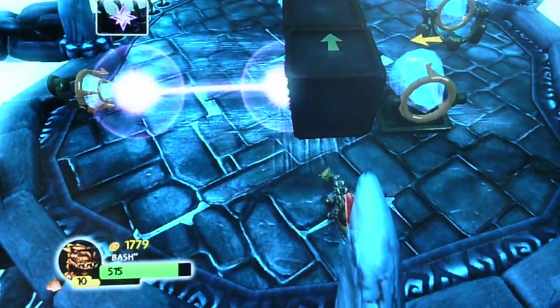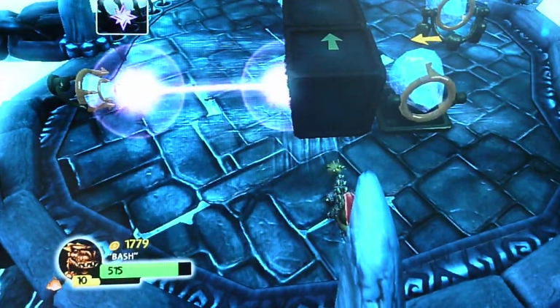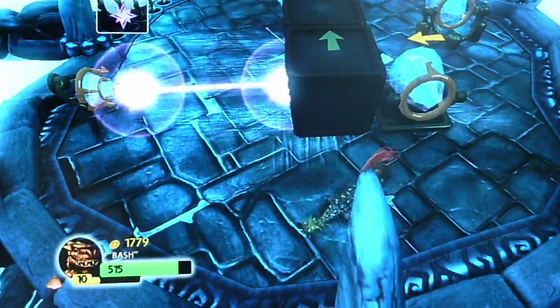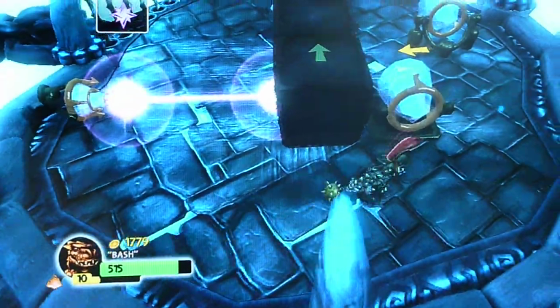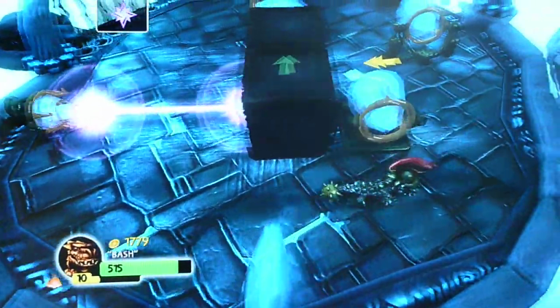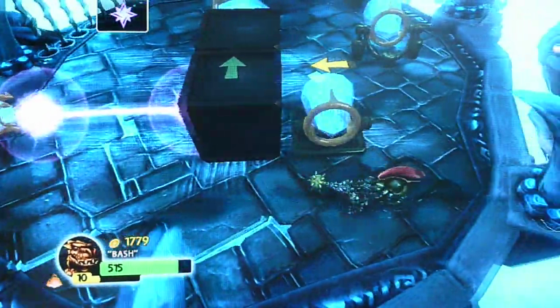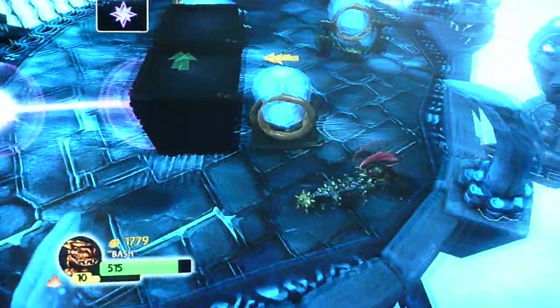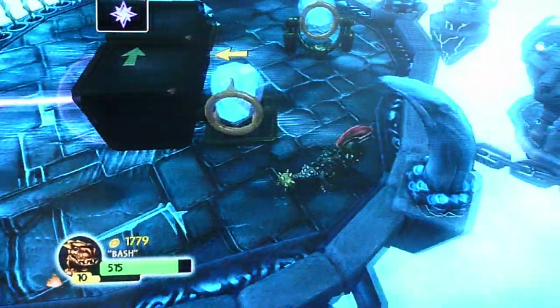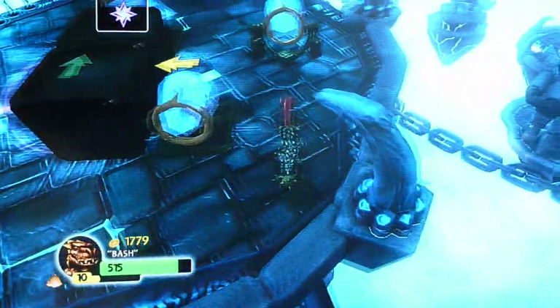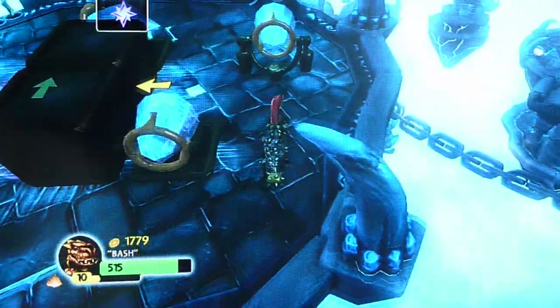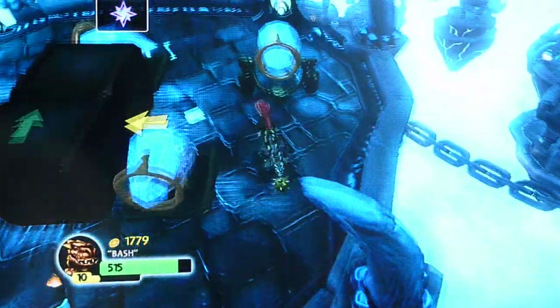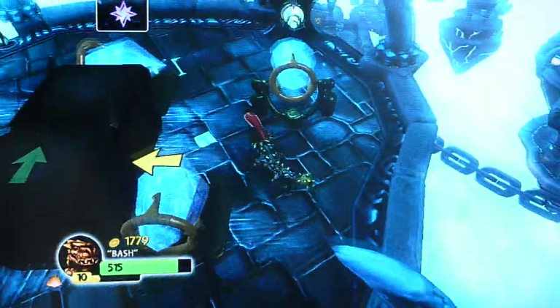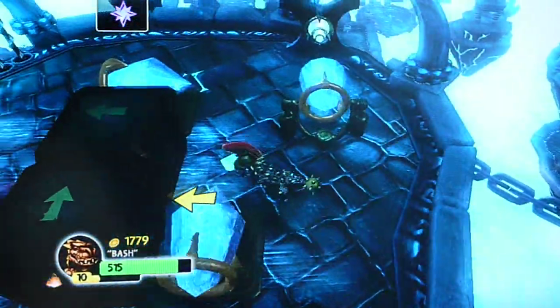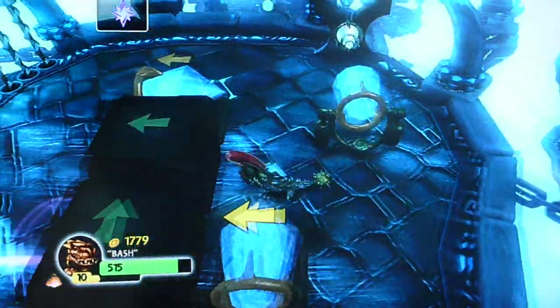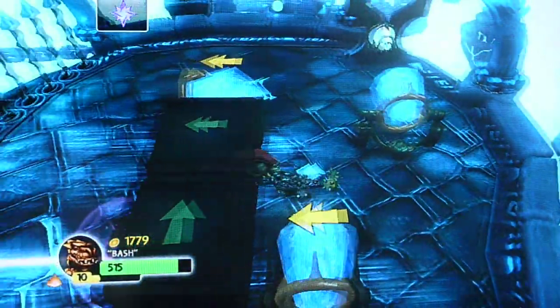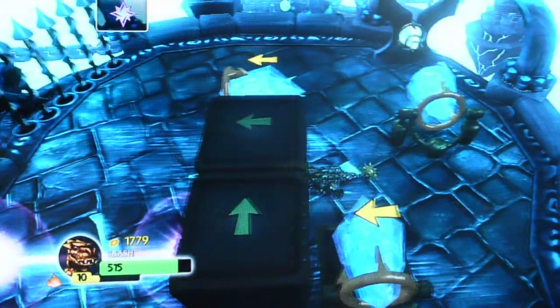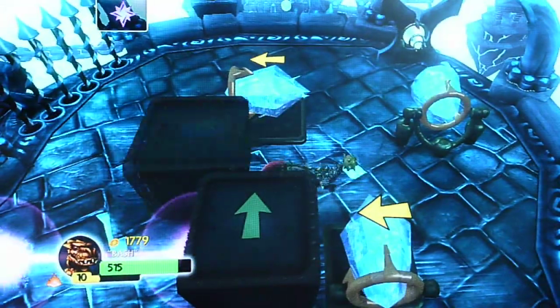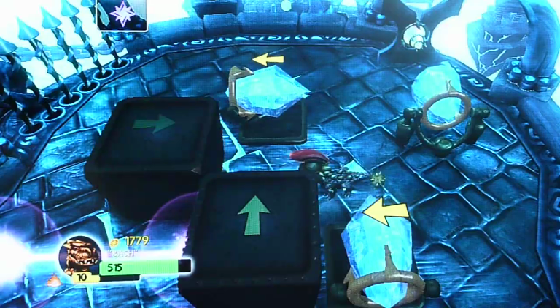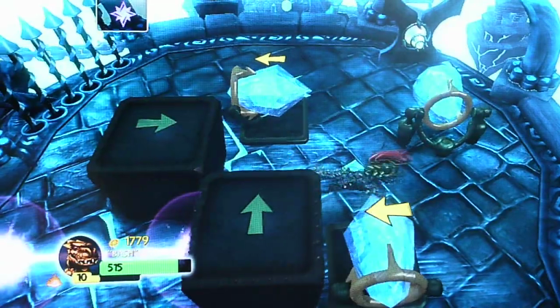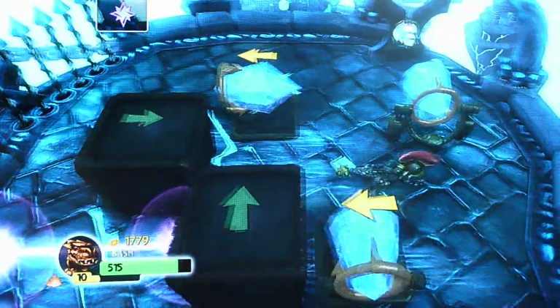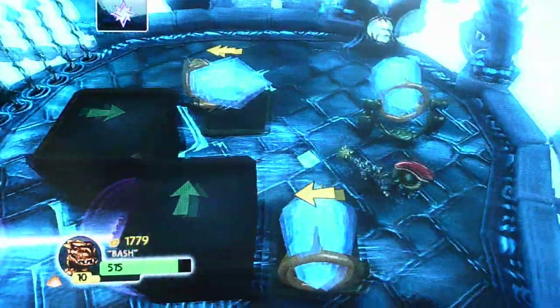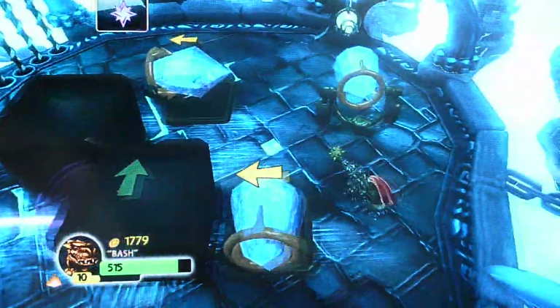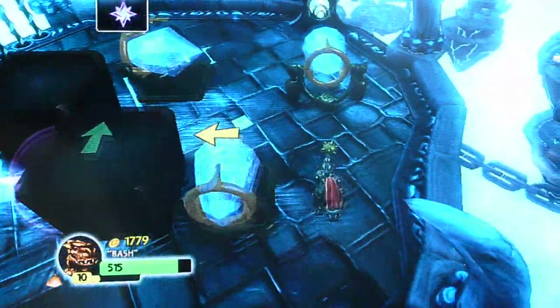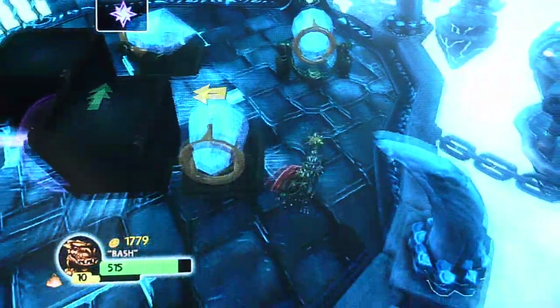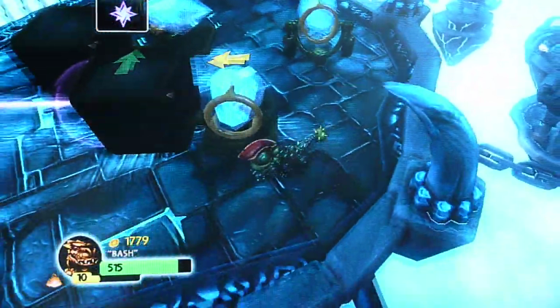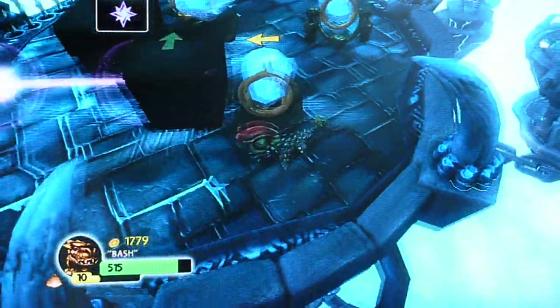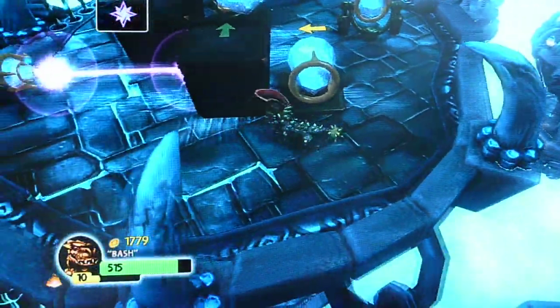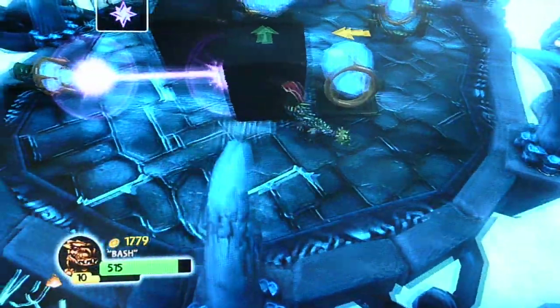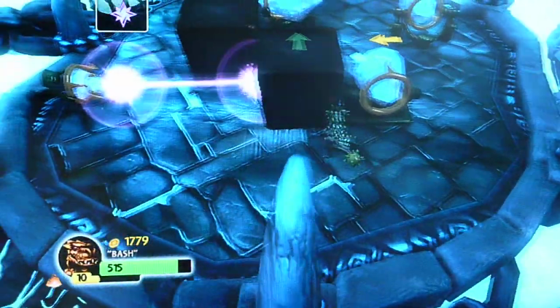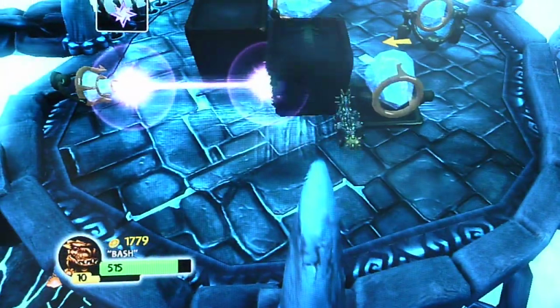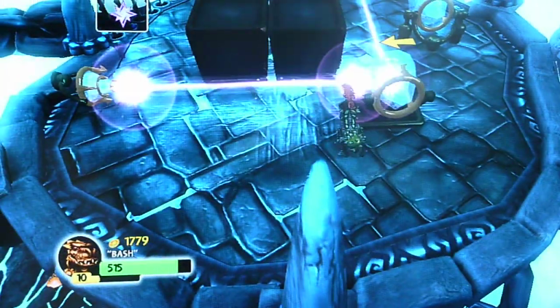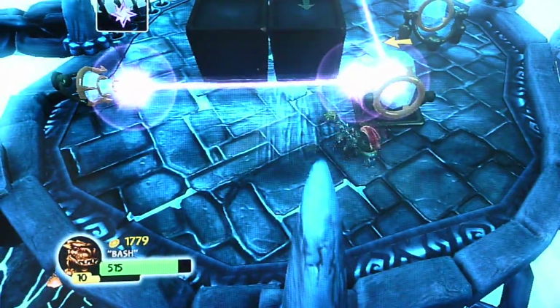Hello, welcome to Skylands. This is how to do the puzzle section on the Quicksilver Vault, so you can unlock the gate to get to Magic Element.